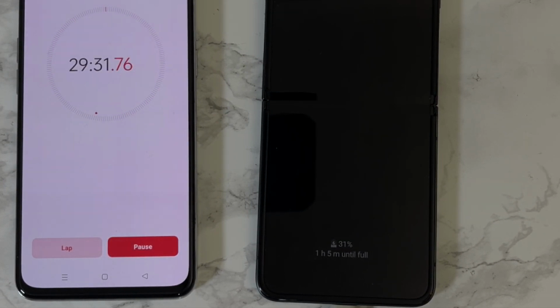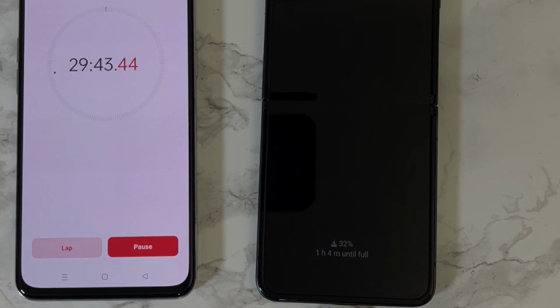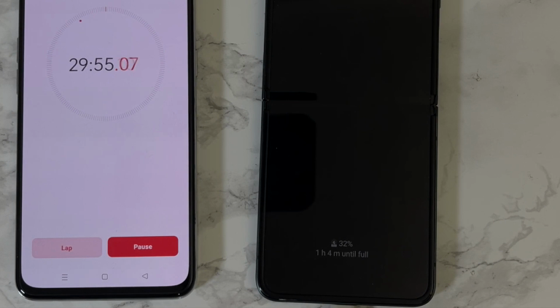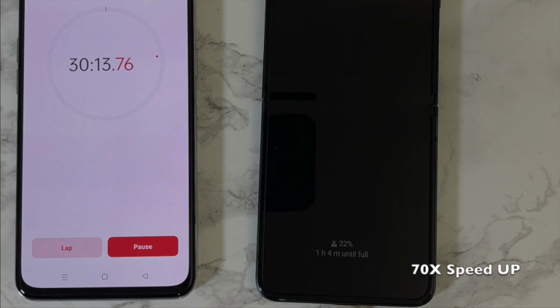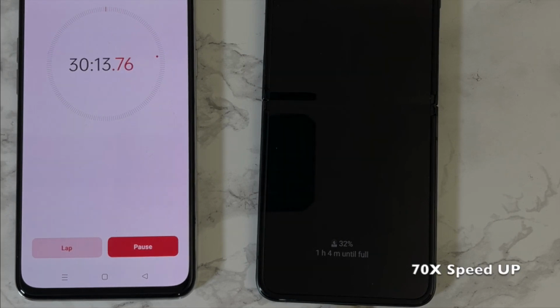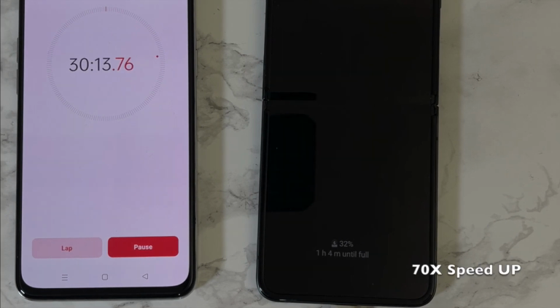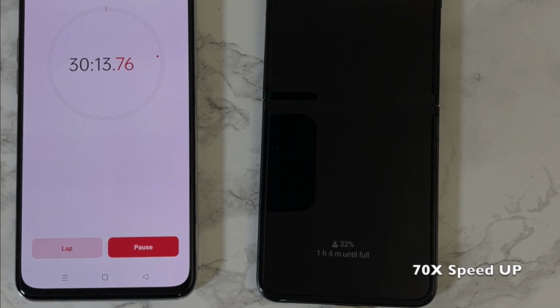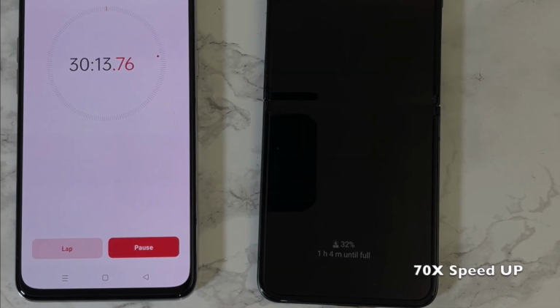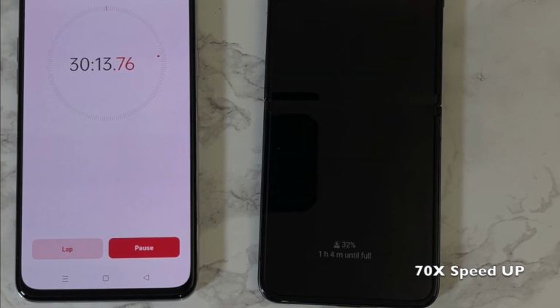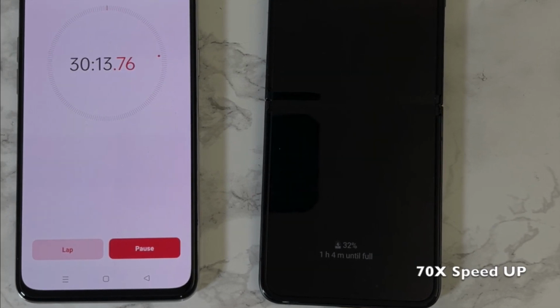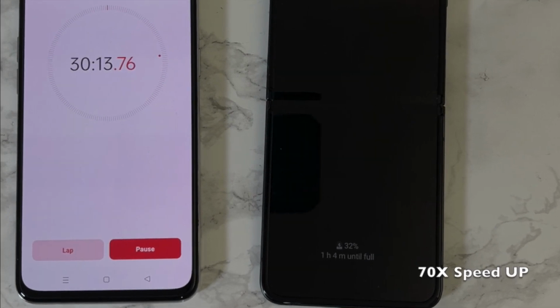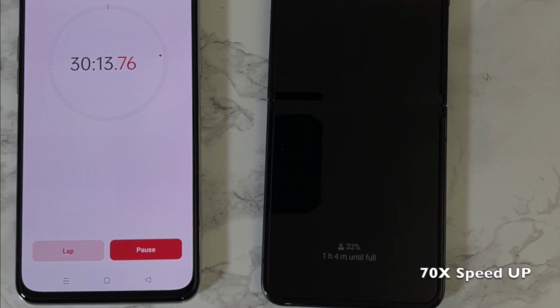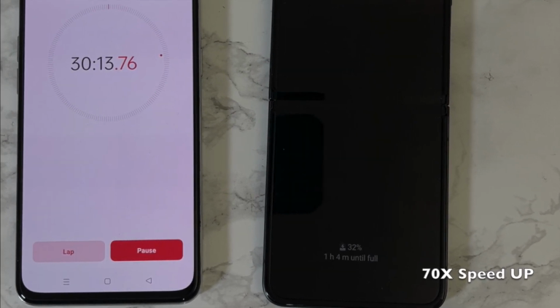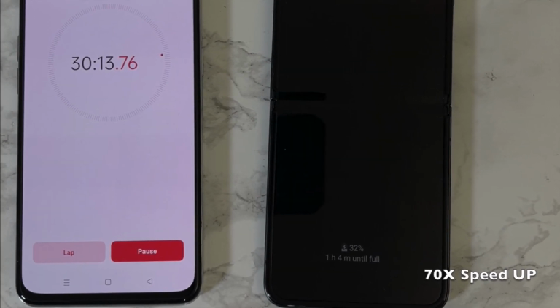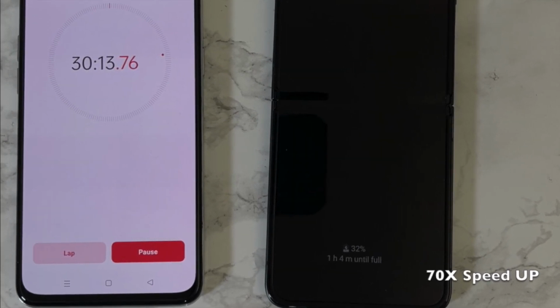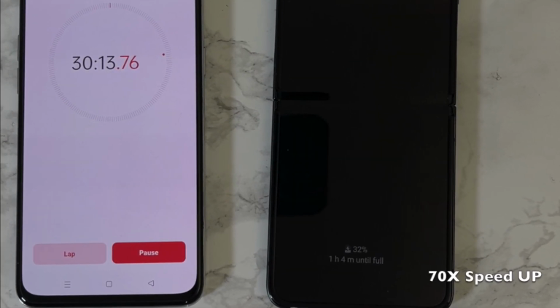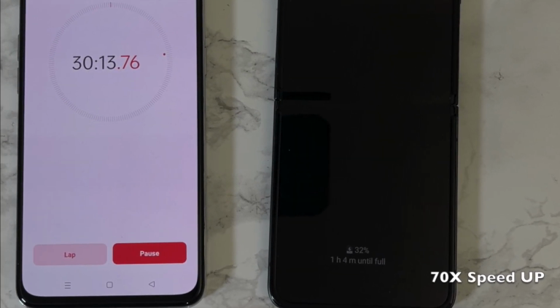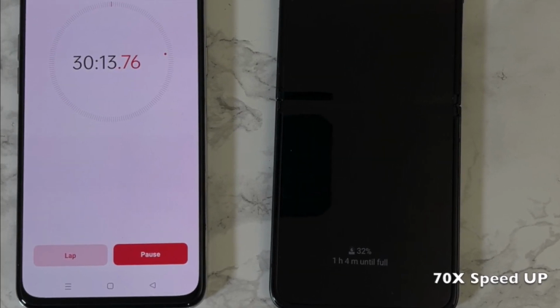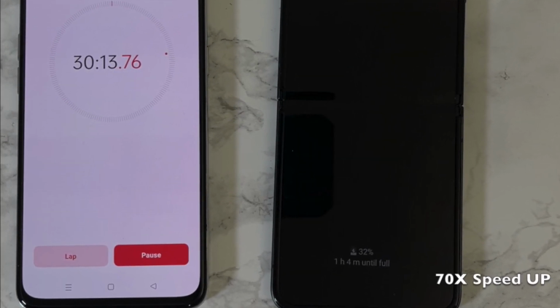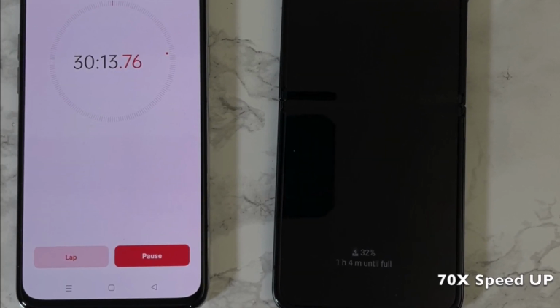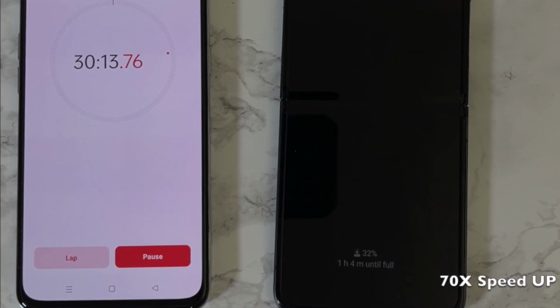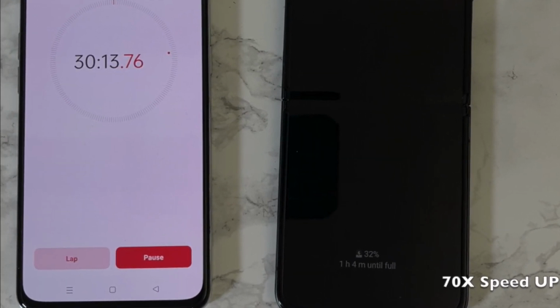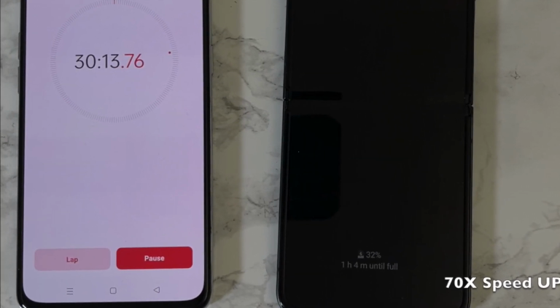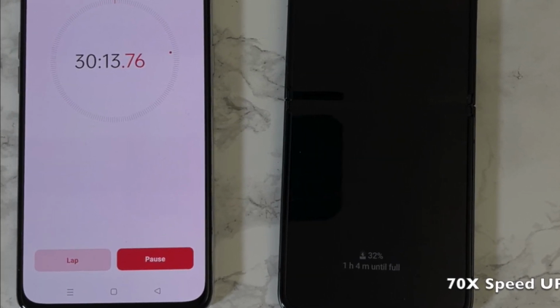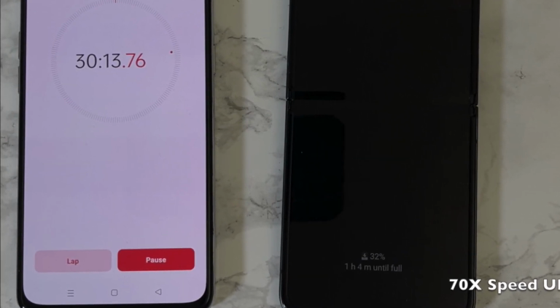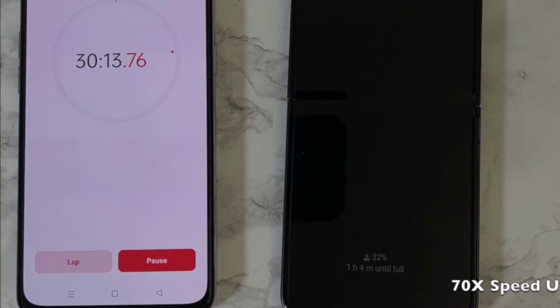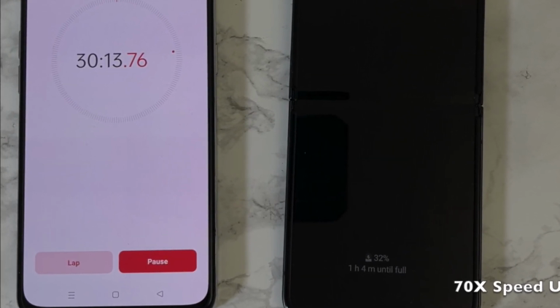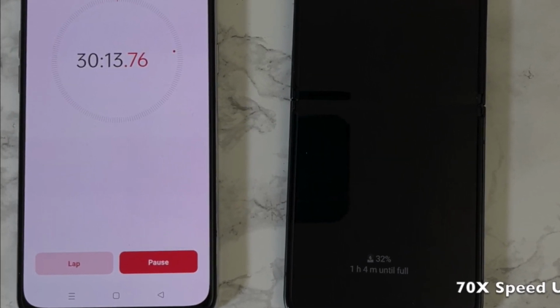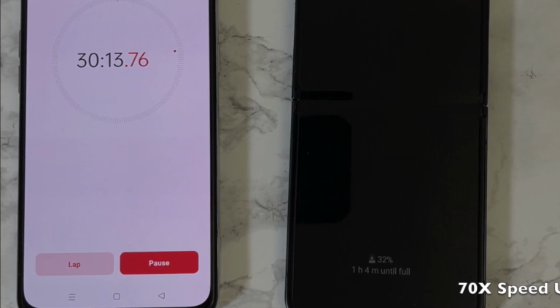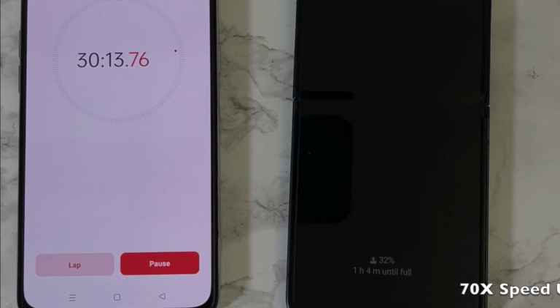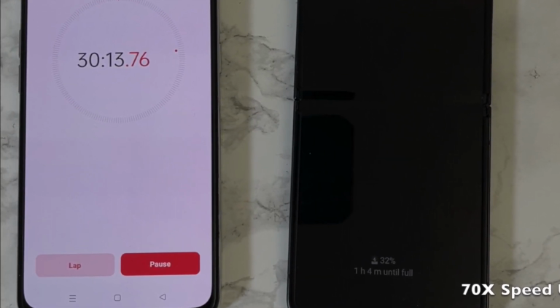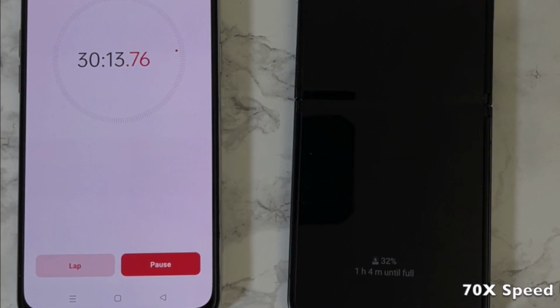So exactly 30 minutes later we have a 32 percent battery.